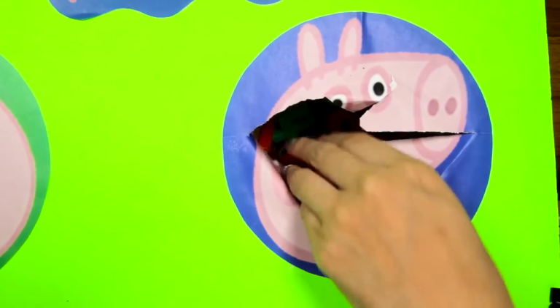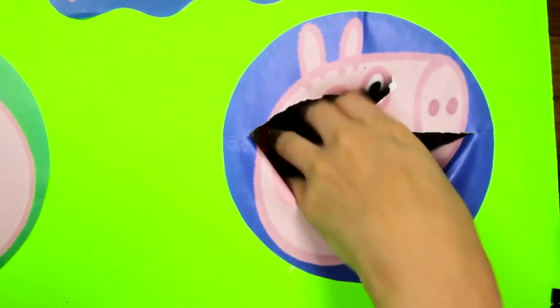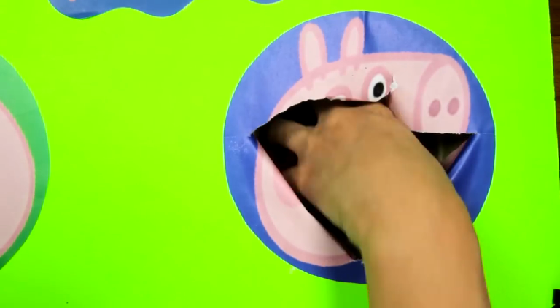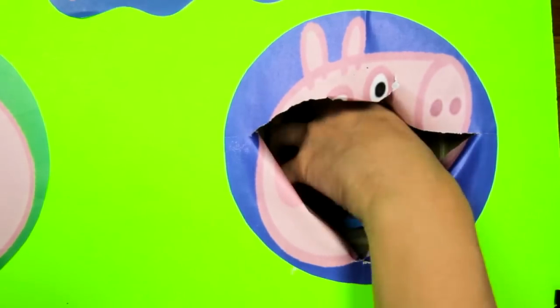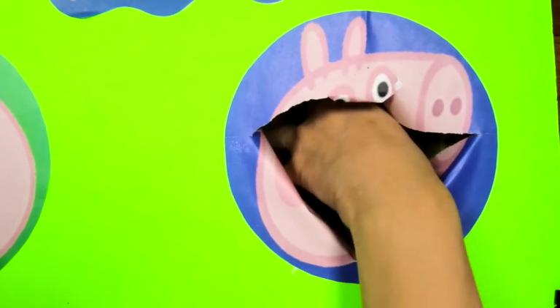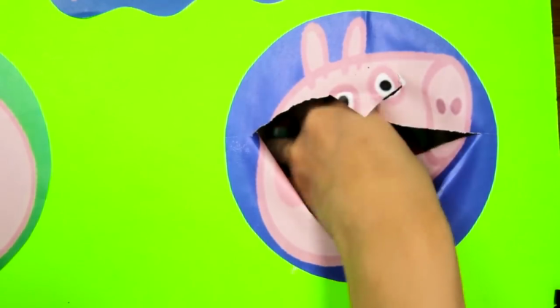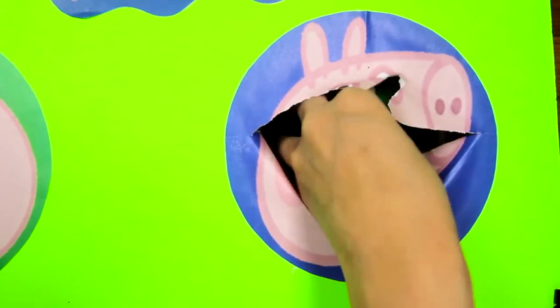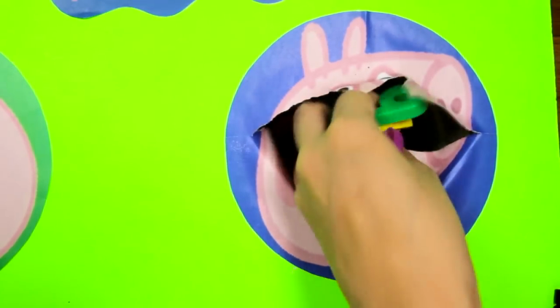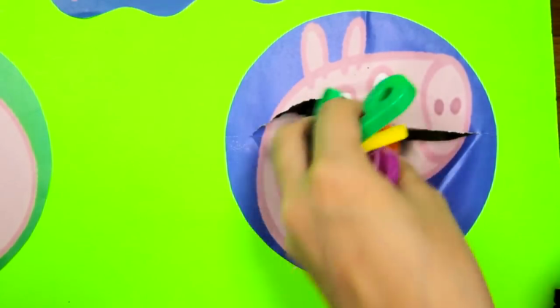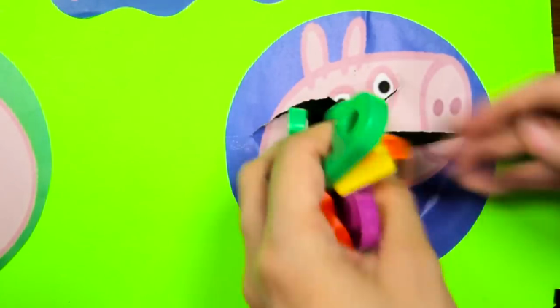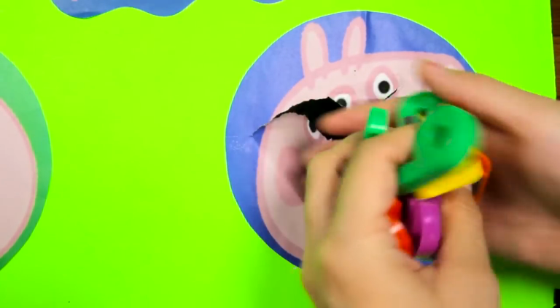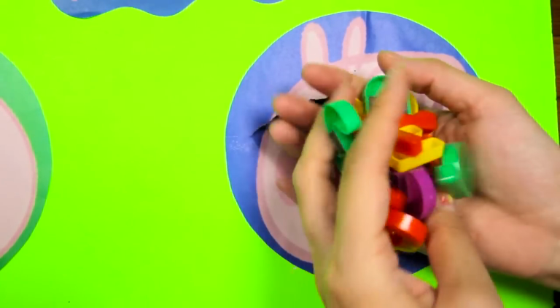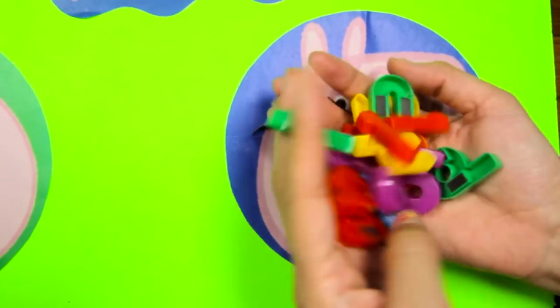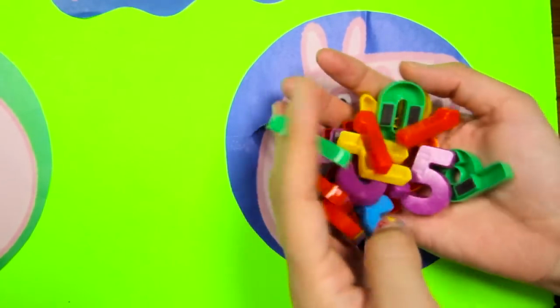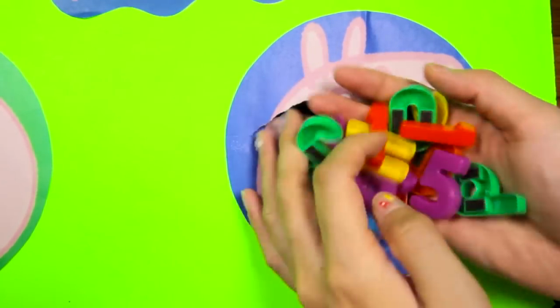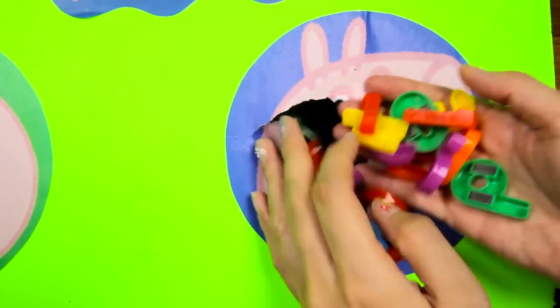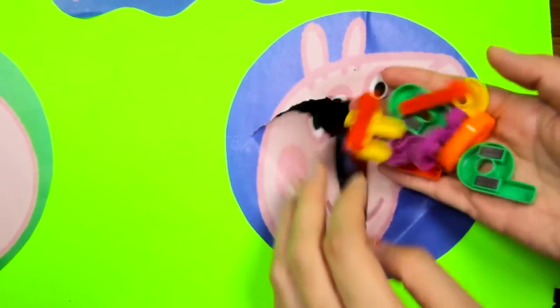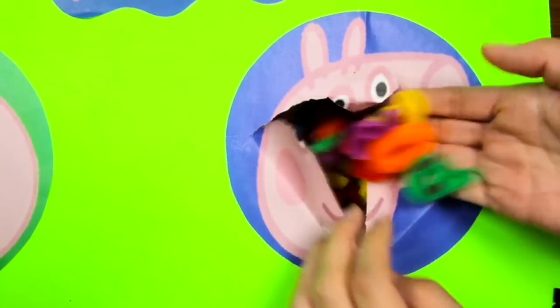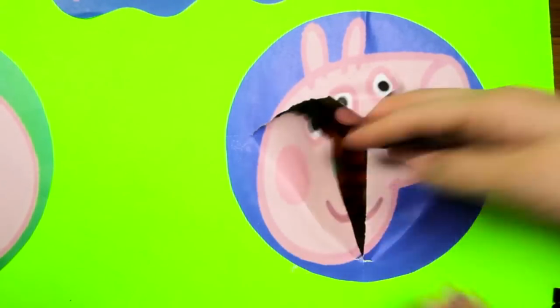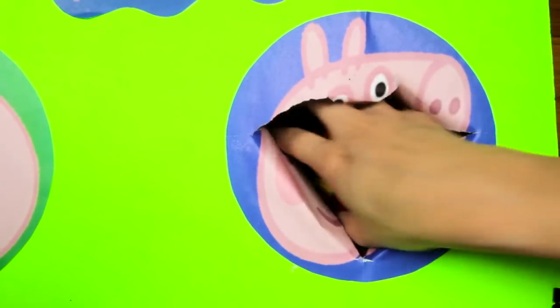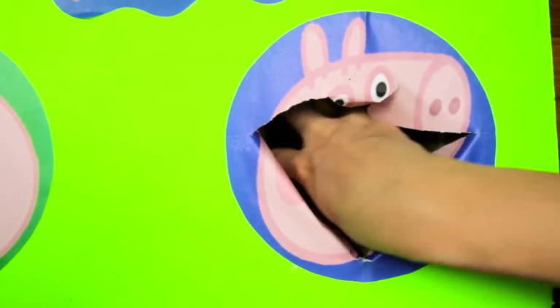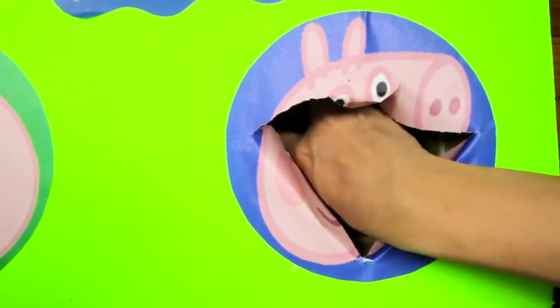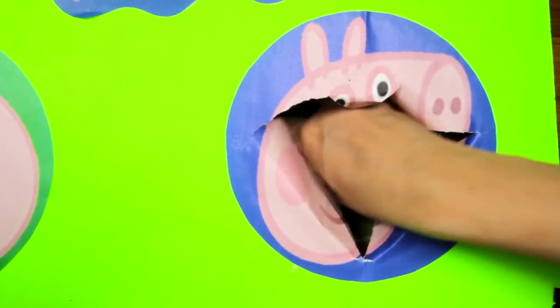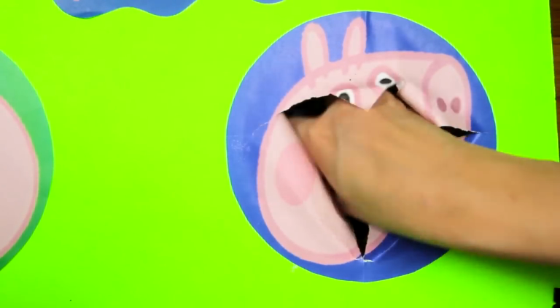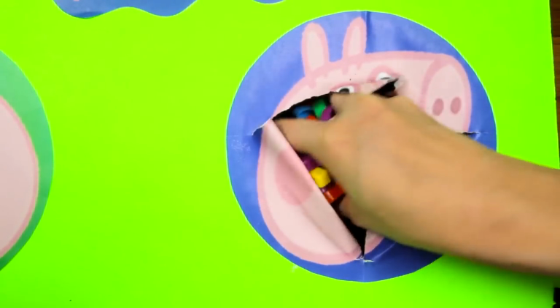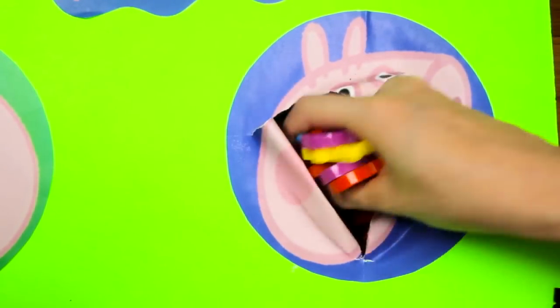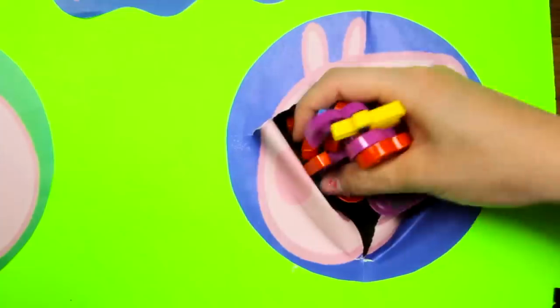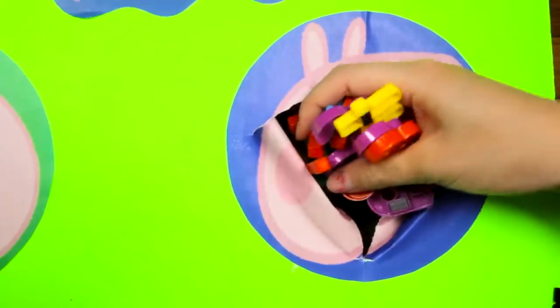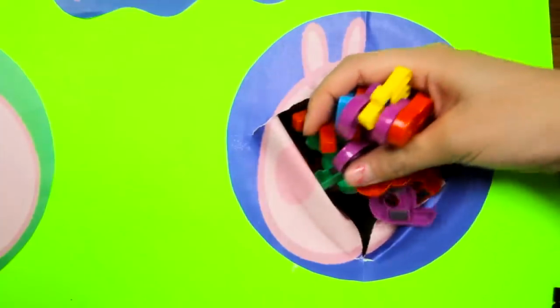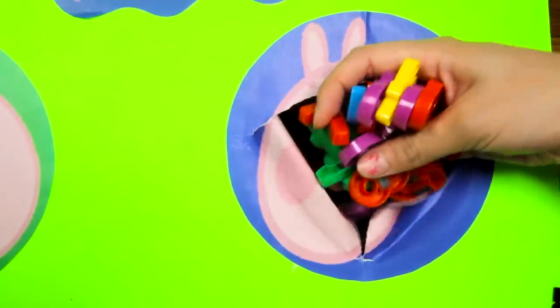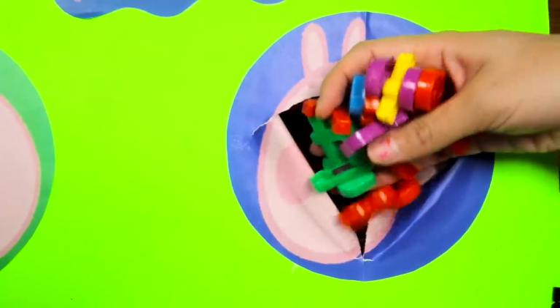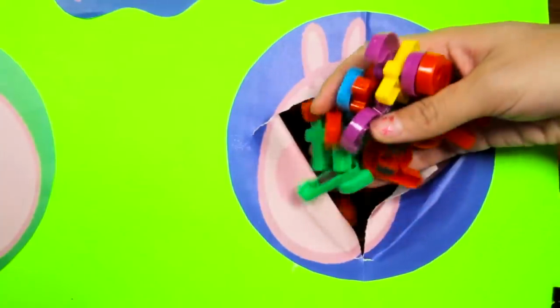Bumblebee is a yellow robot who looks like a big yellow Bumblebee! Look how strong he looks! I like his cool yellow robot color! Now is there anything else inside the George circle? Nope, I think that's it! So let's give the wheel another spin!